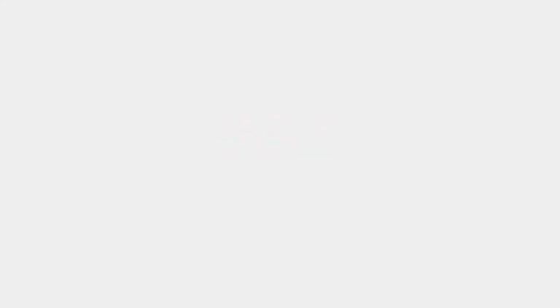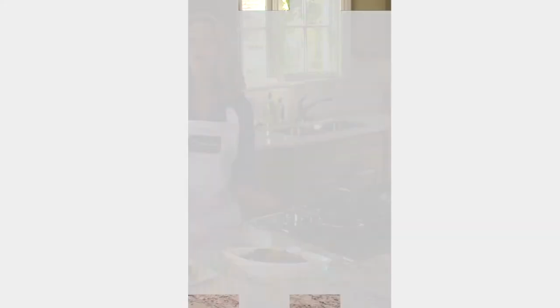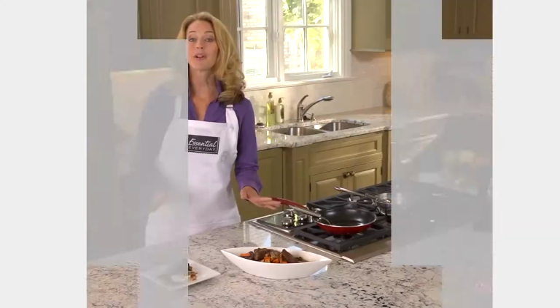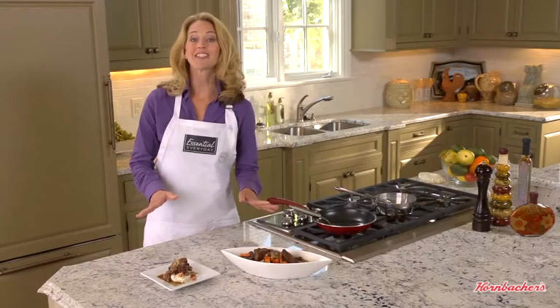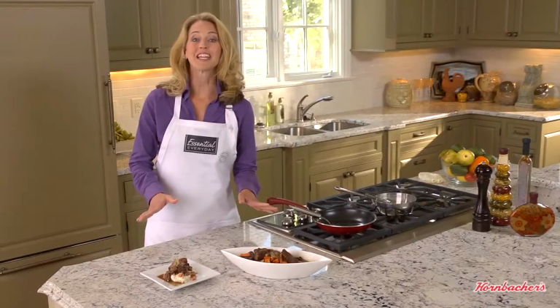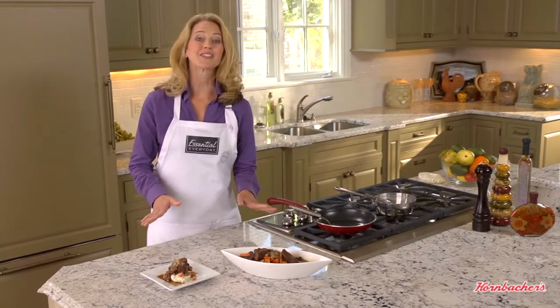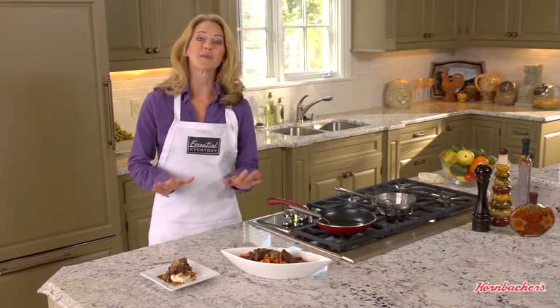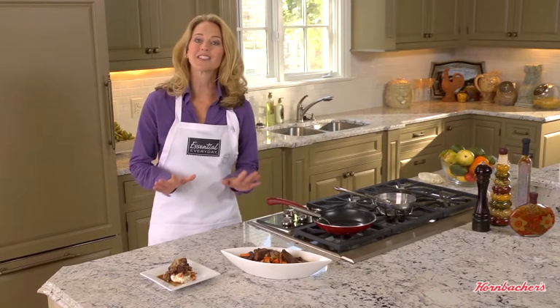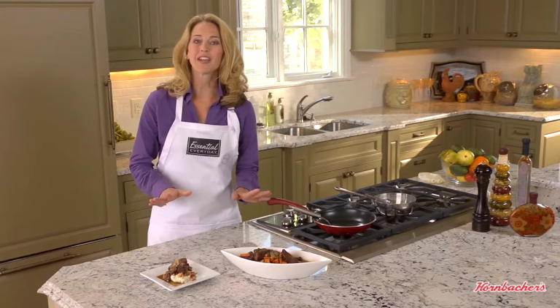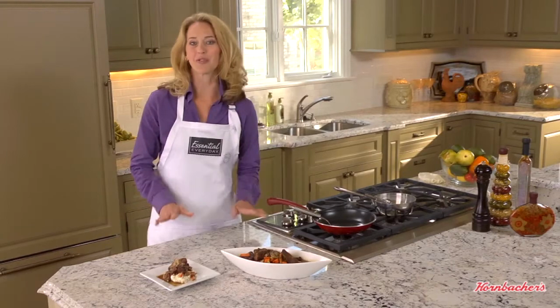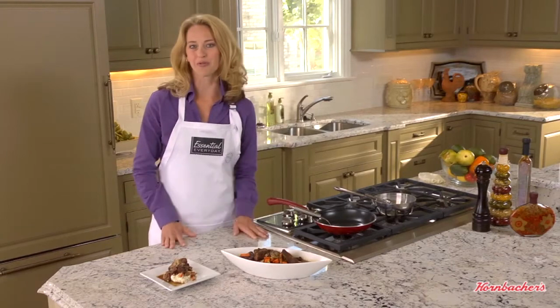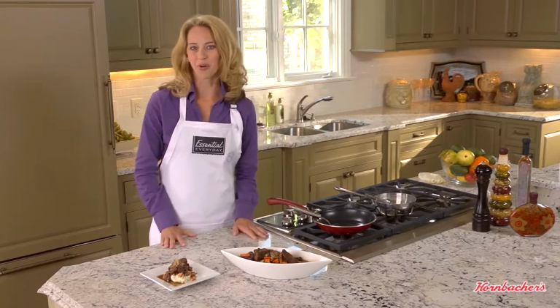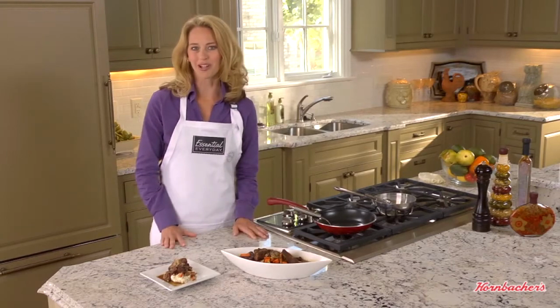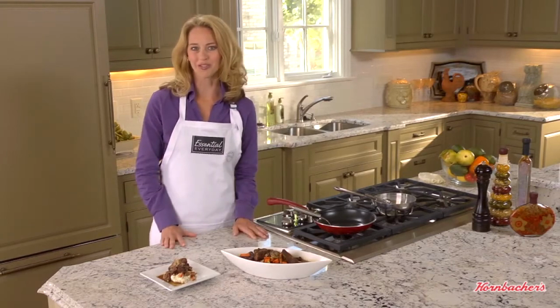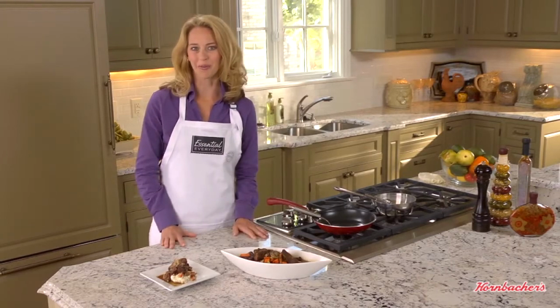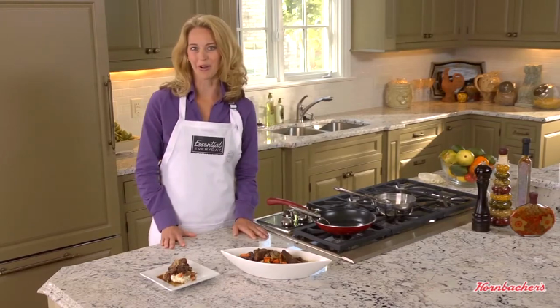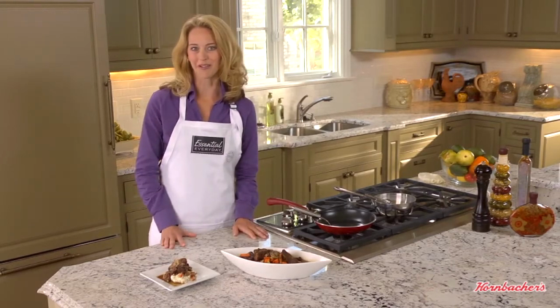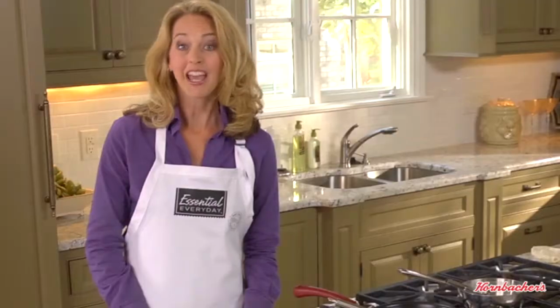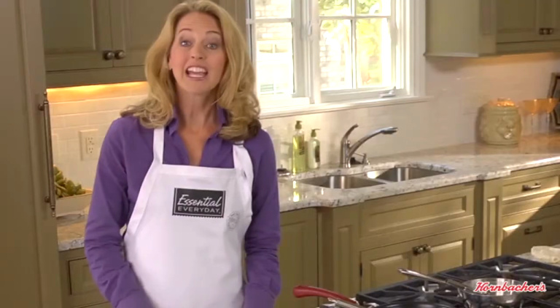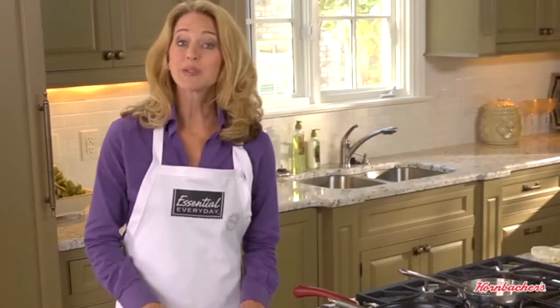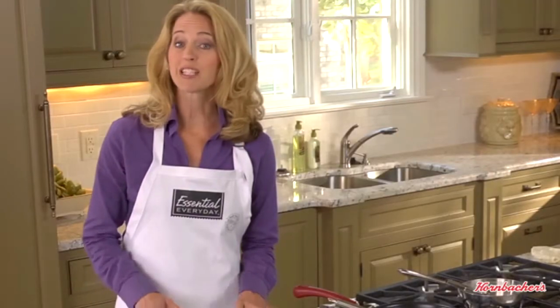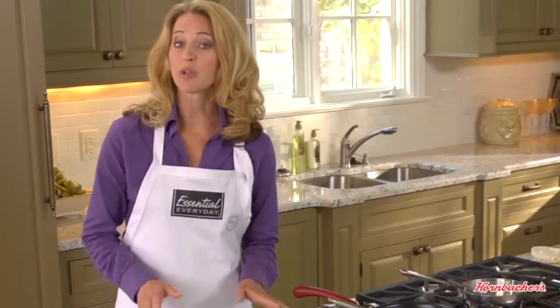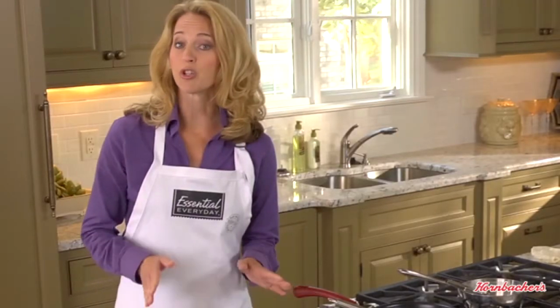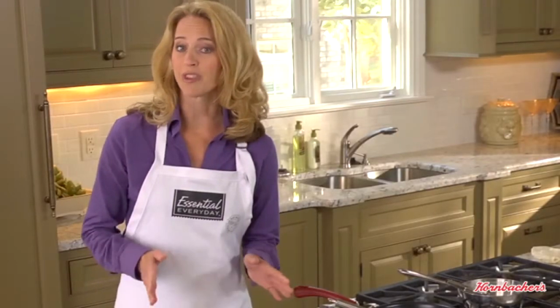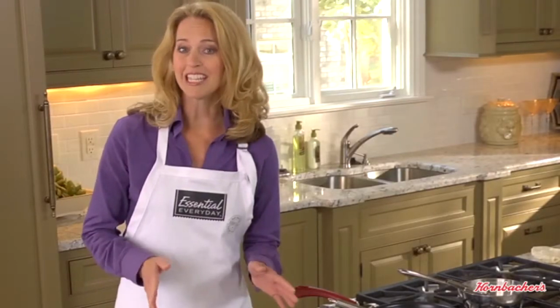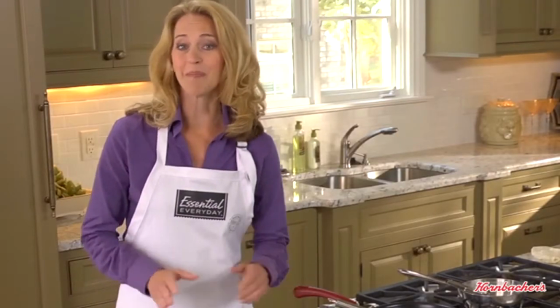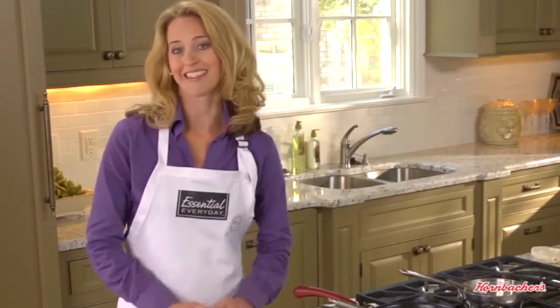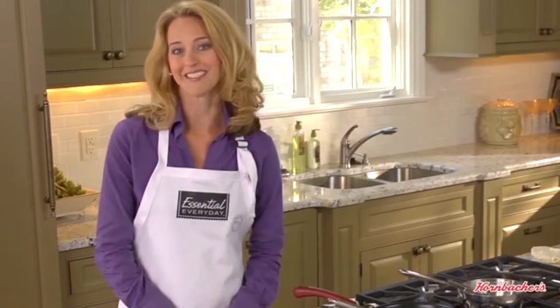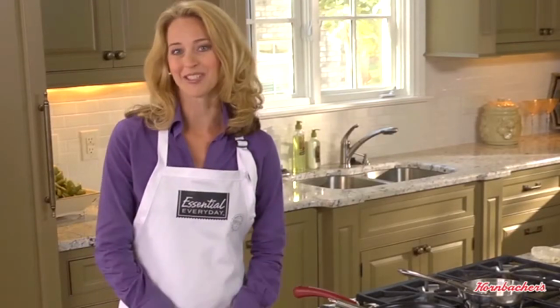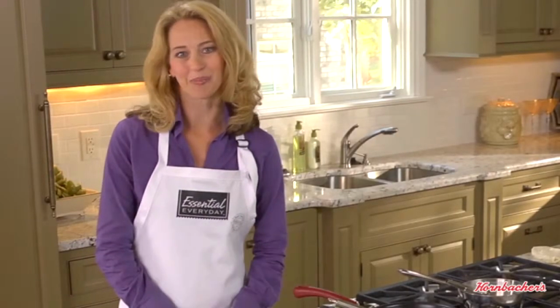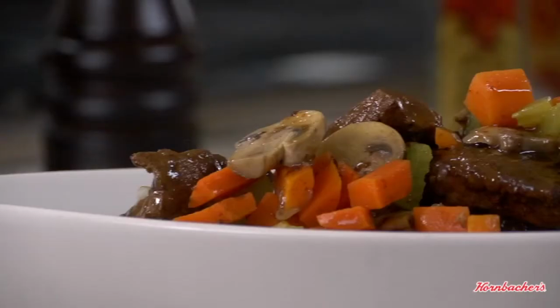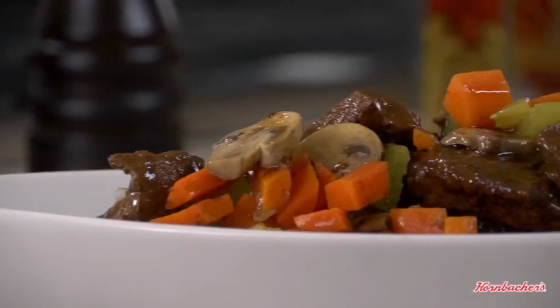Top round steak is the most tender of the four cuts from the round. It's best when cooked with moist heat methods such as braising.